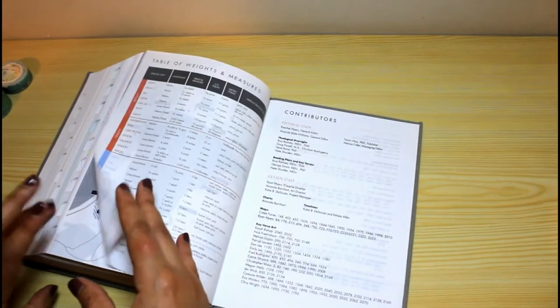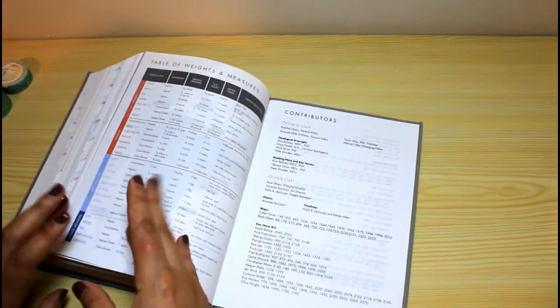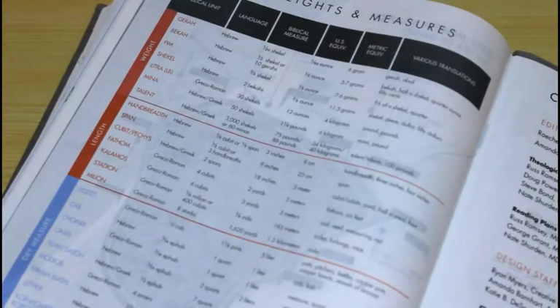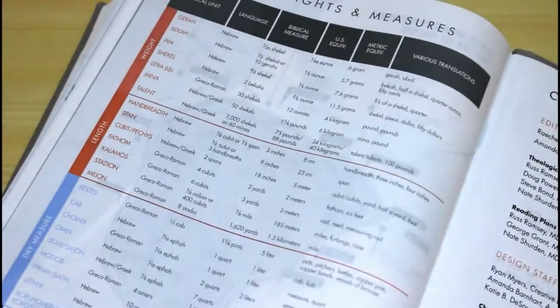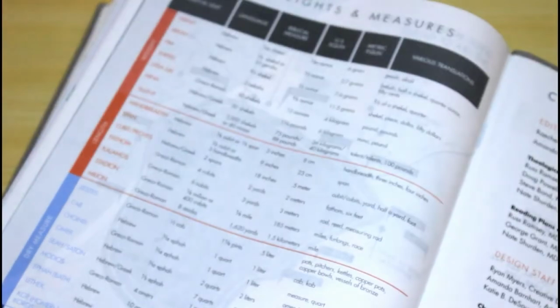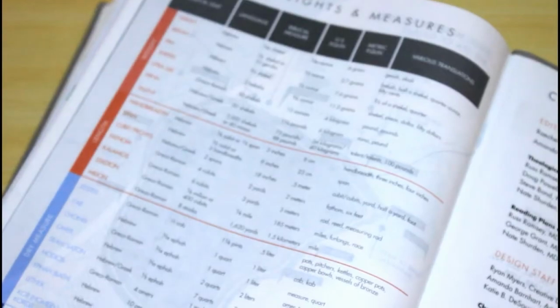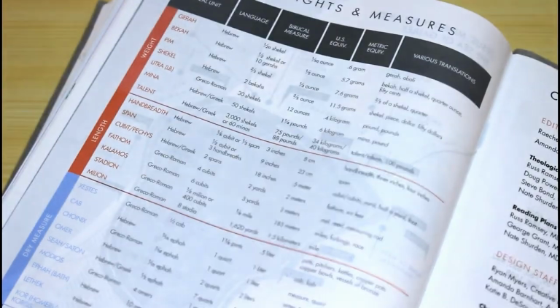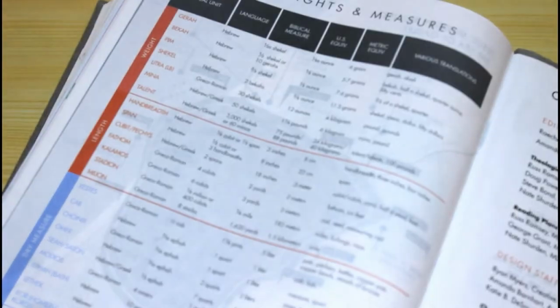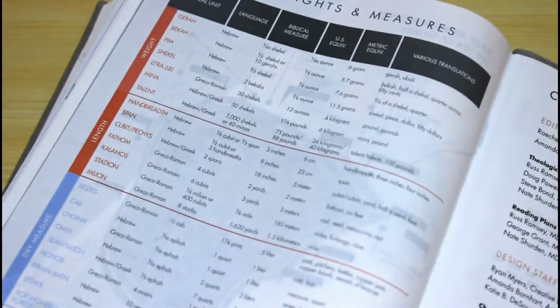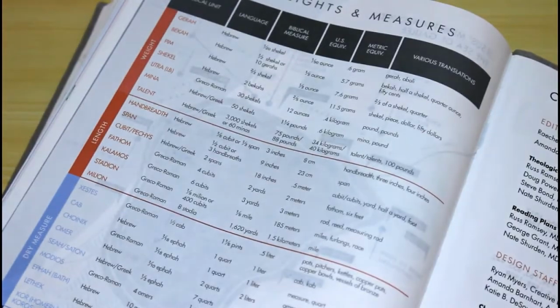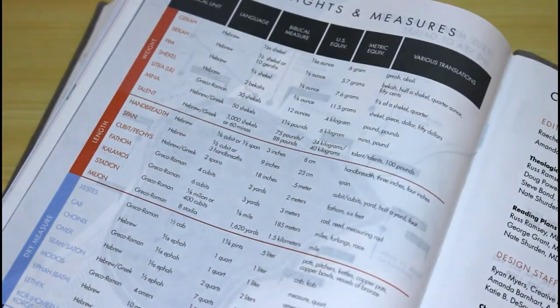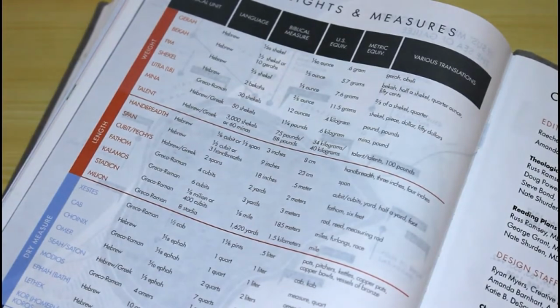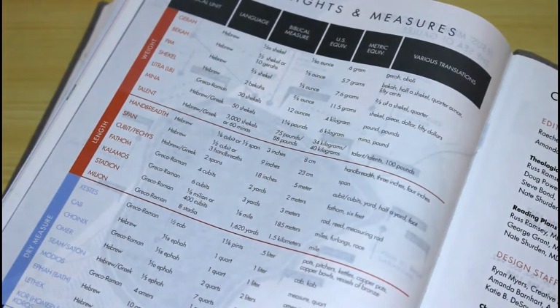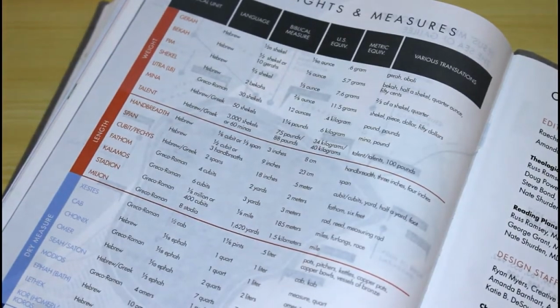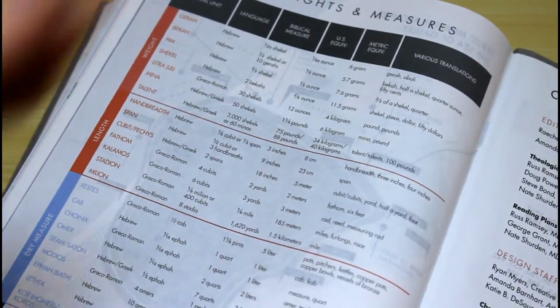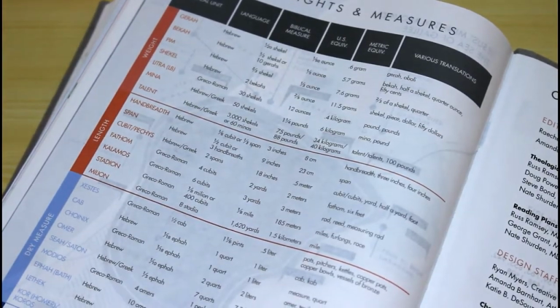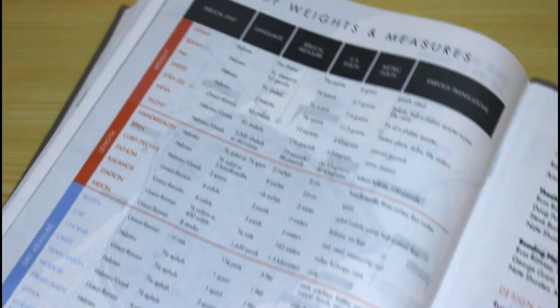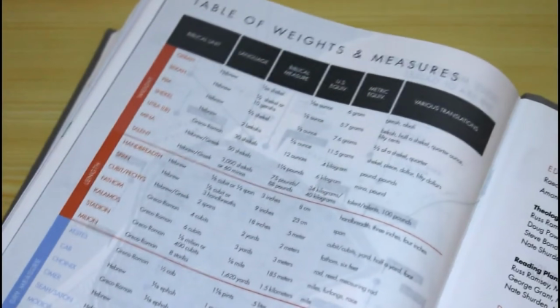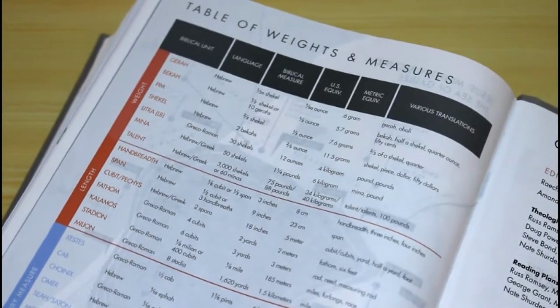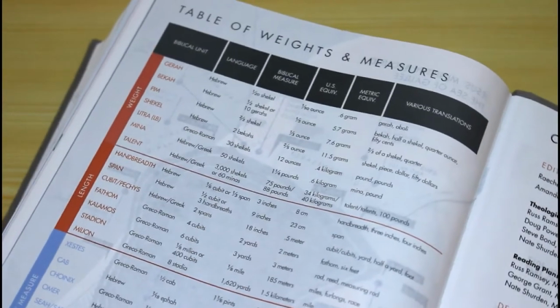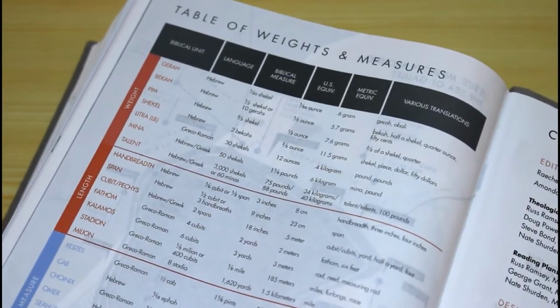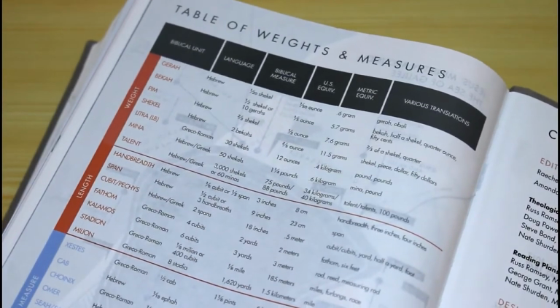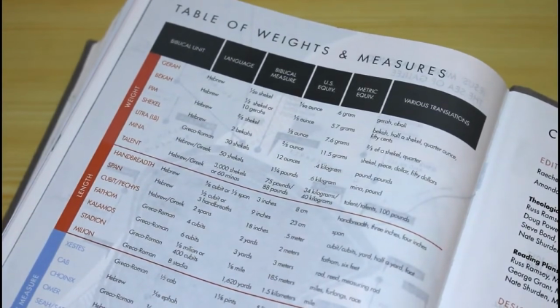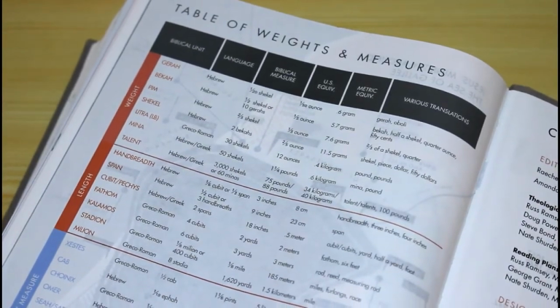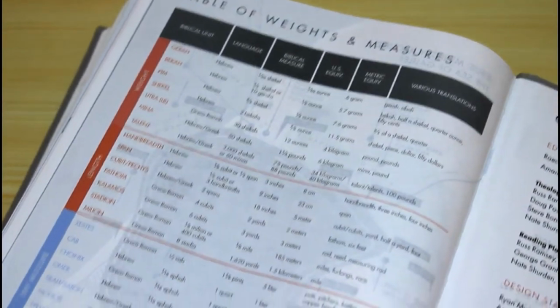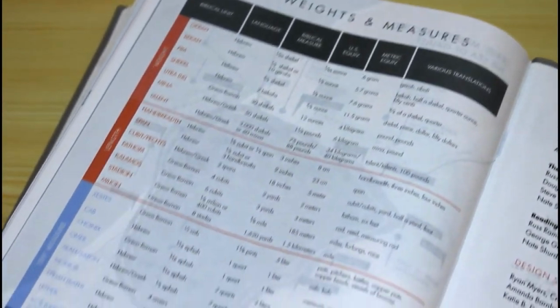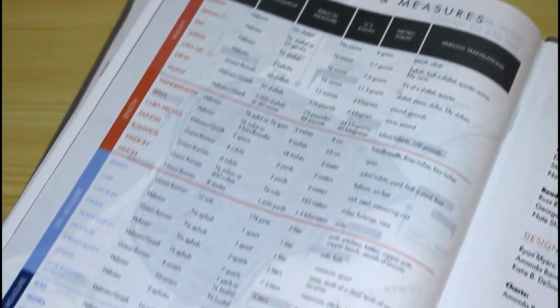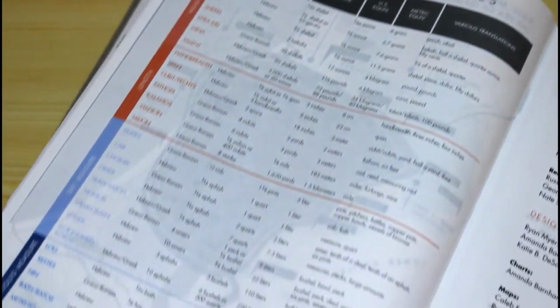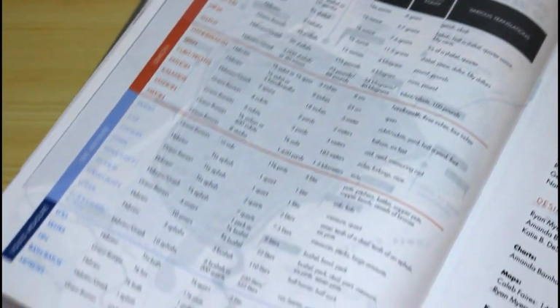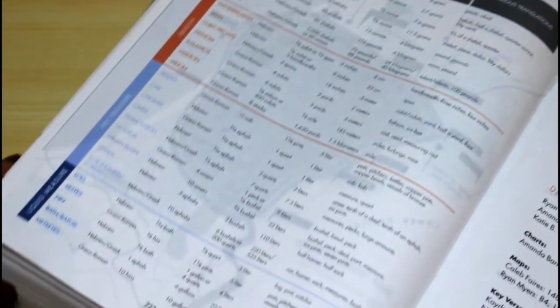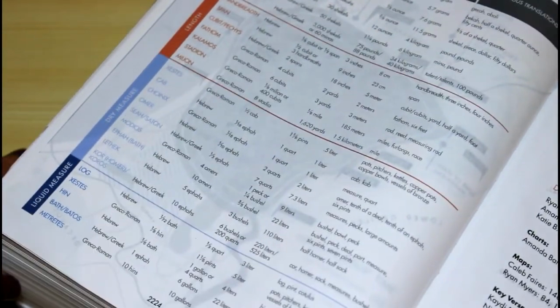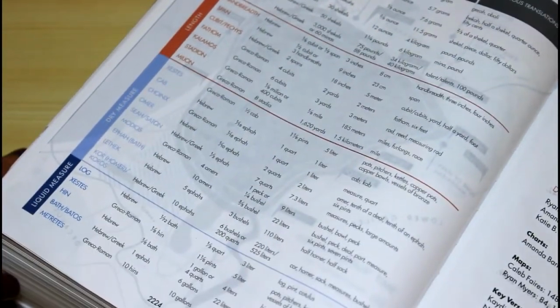We also have some other referential charts — for people like me who barely know the difference between a kilo and a pound.